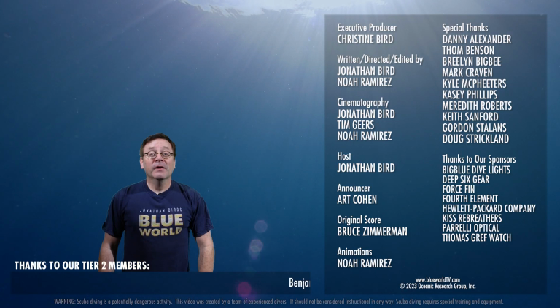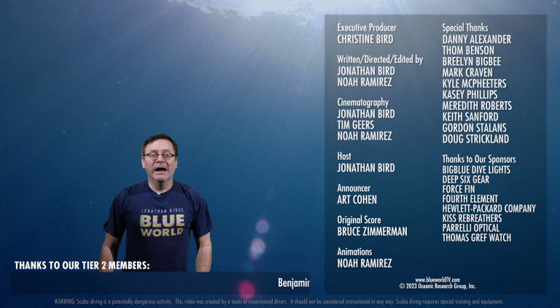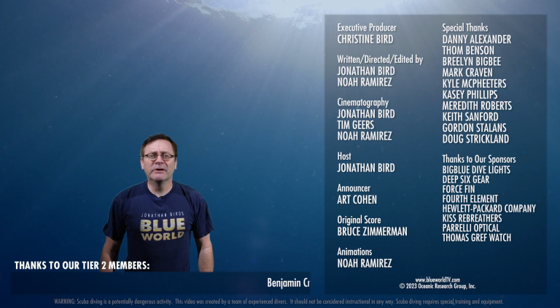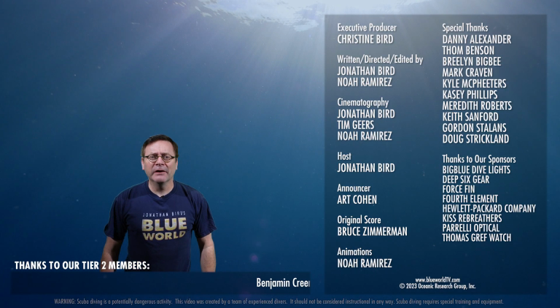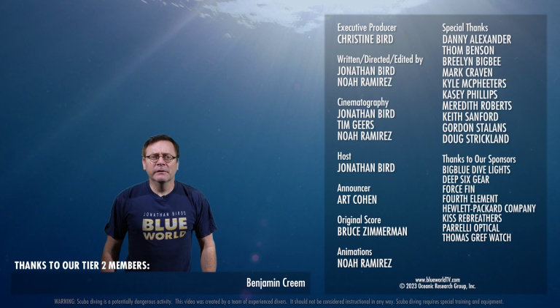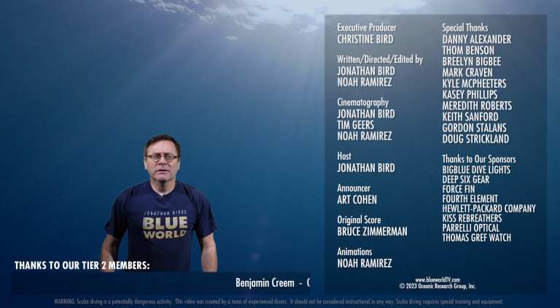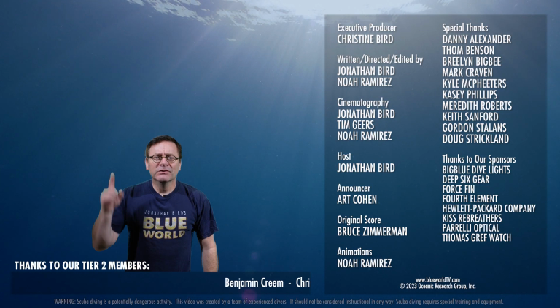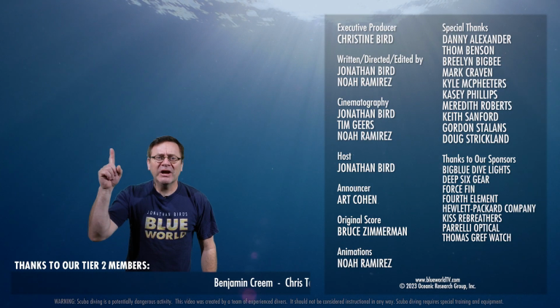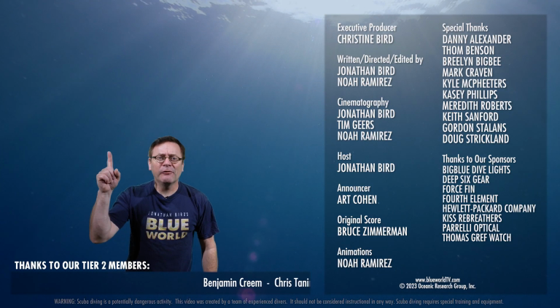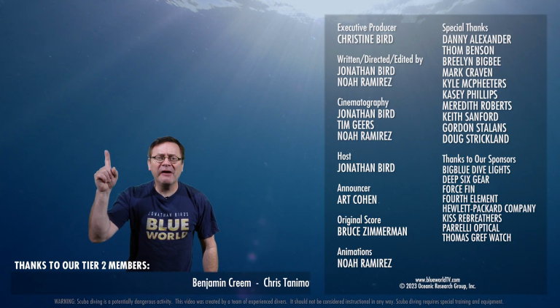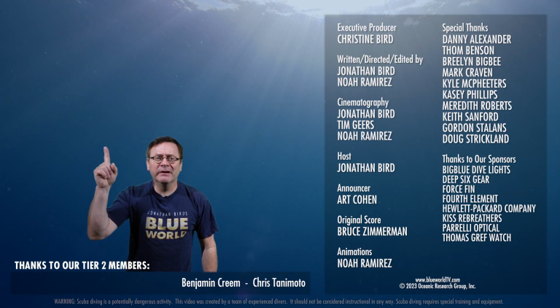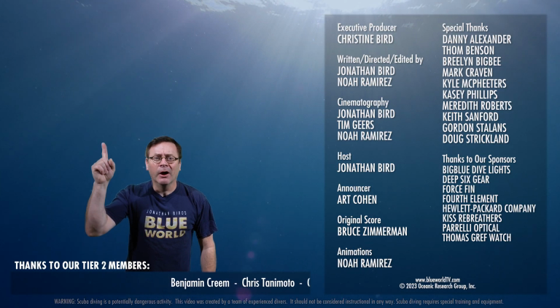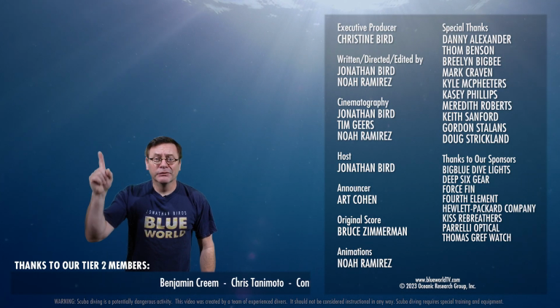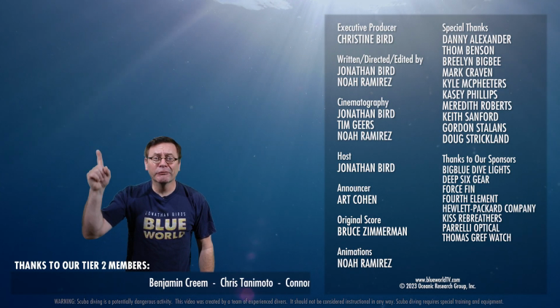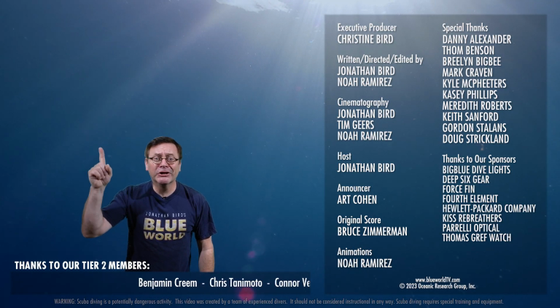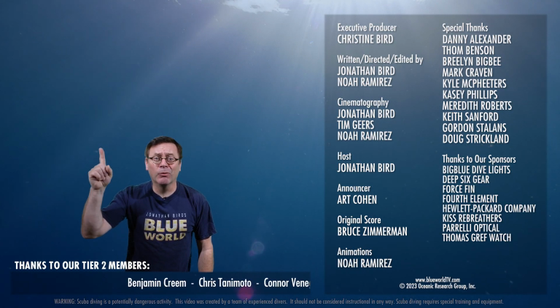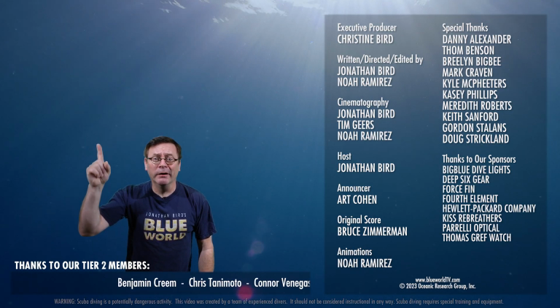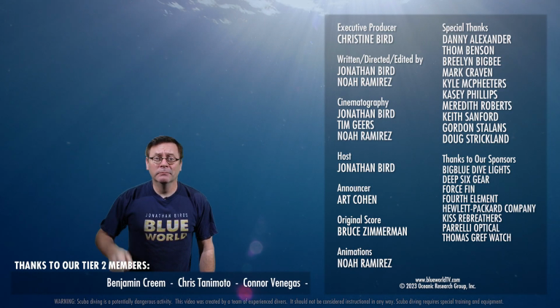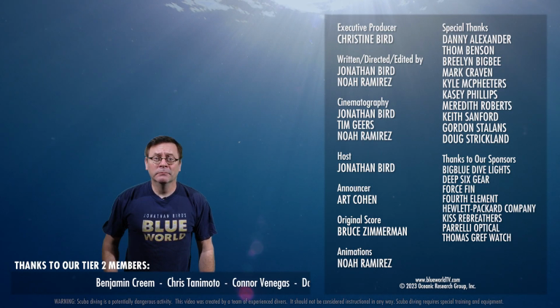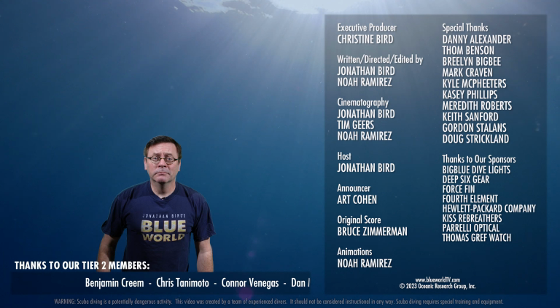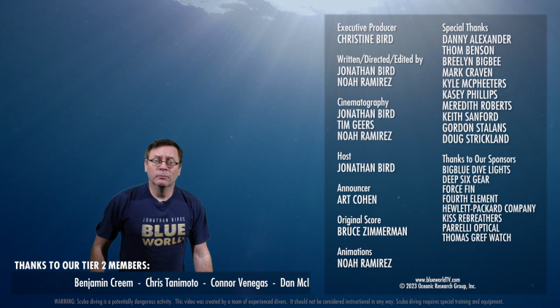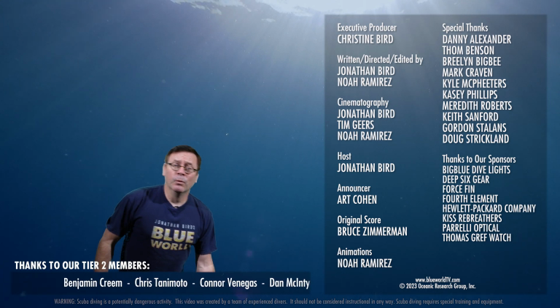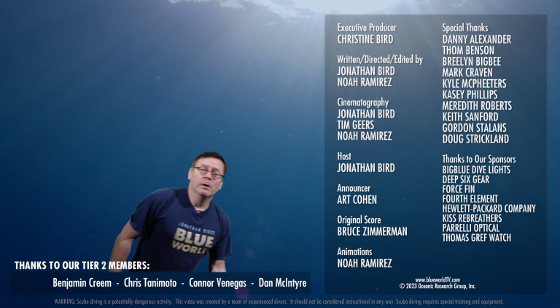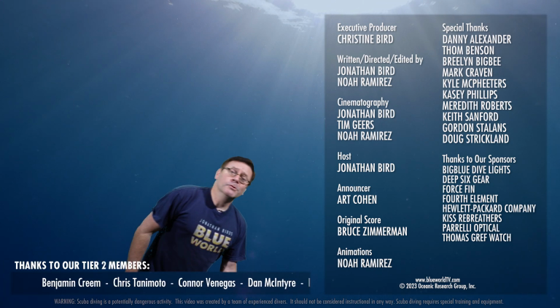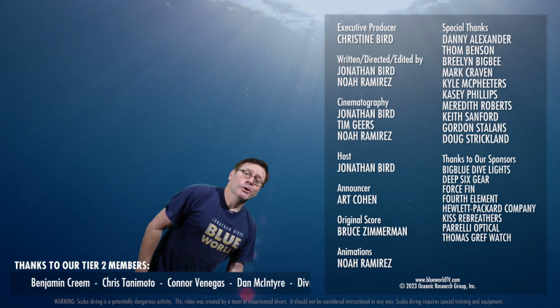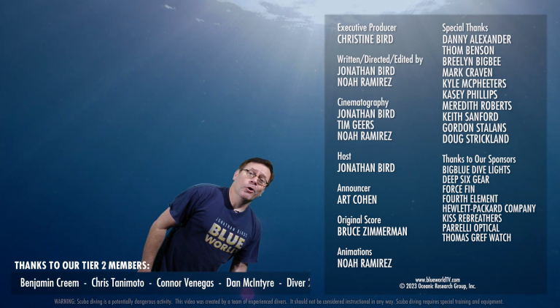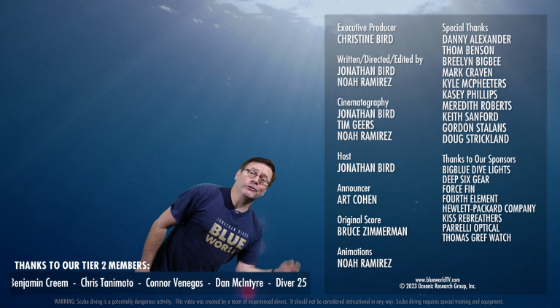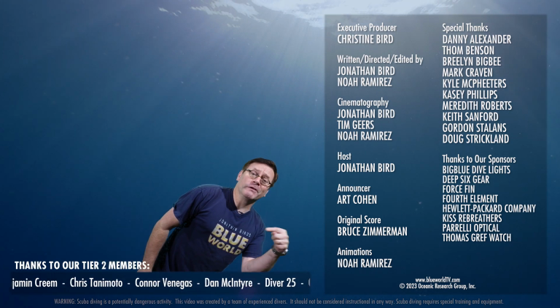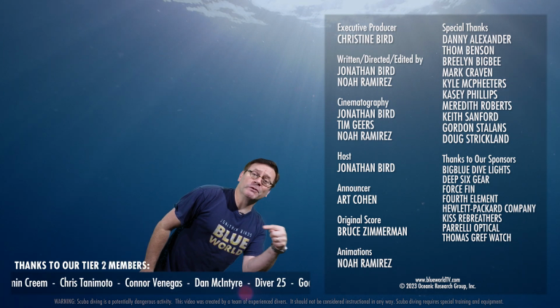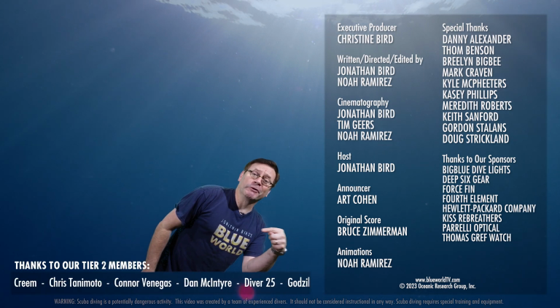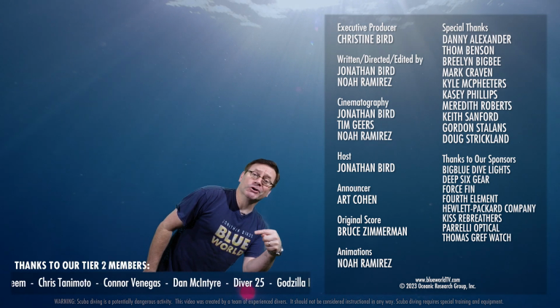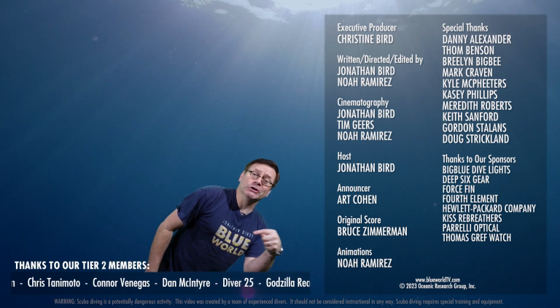Hey you guys, check out that video — it's a really good one. Also, this one's pretty good too. And don't forget to subscribe.